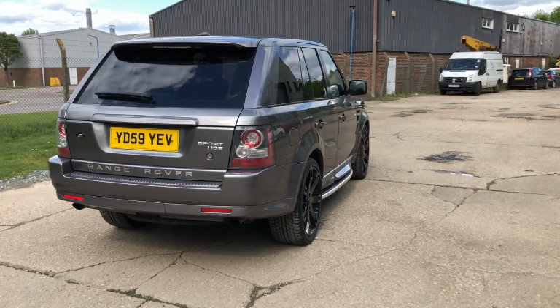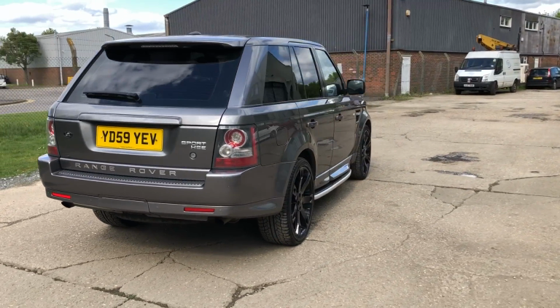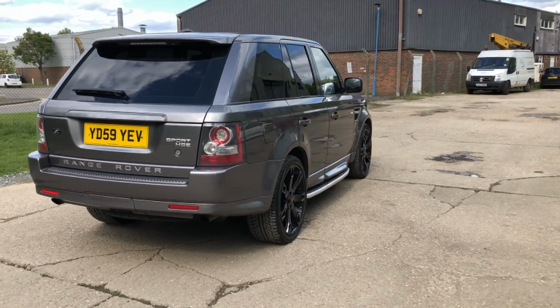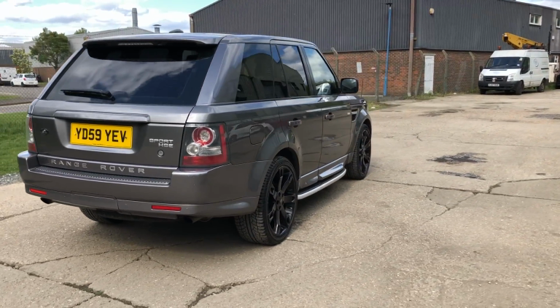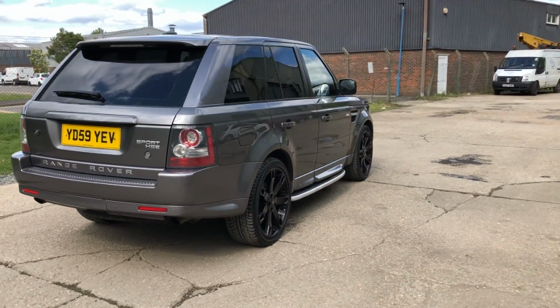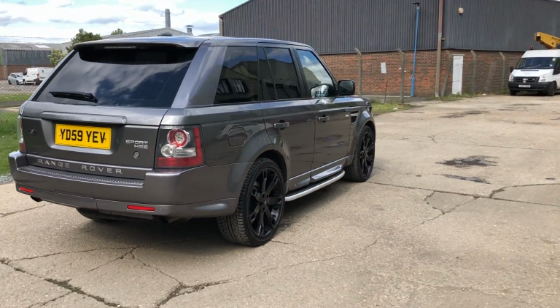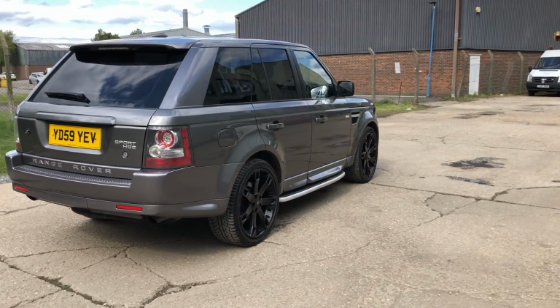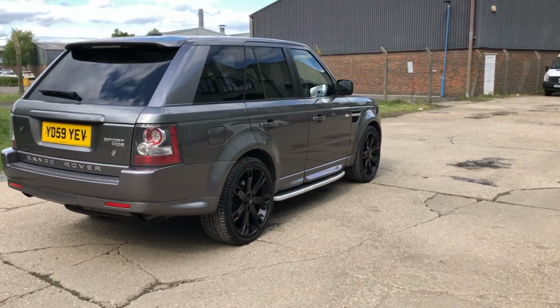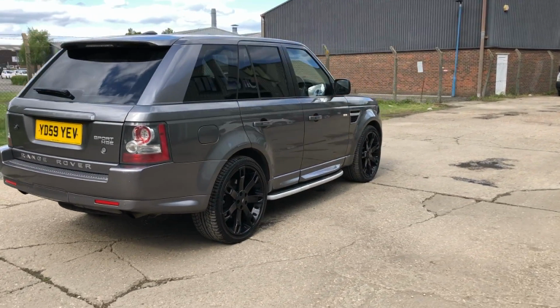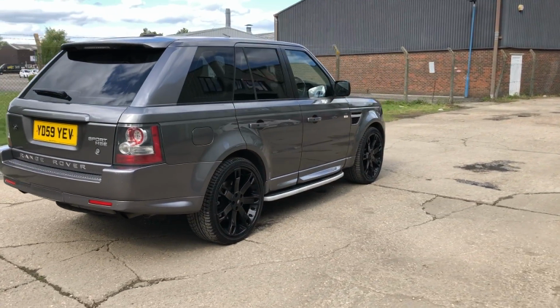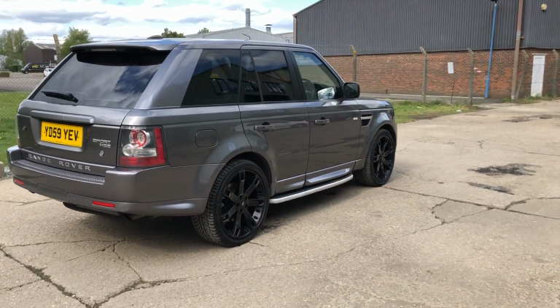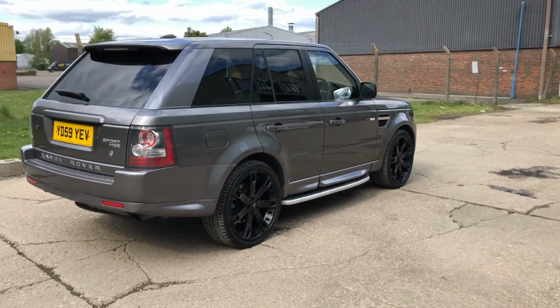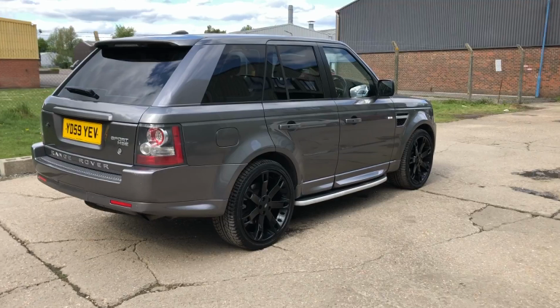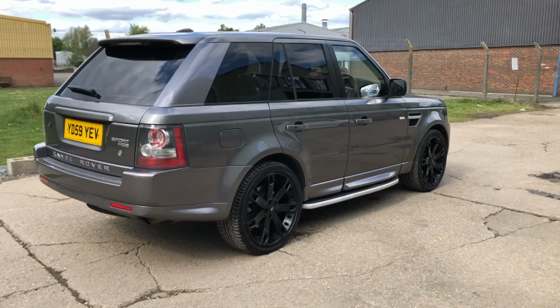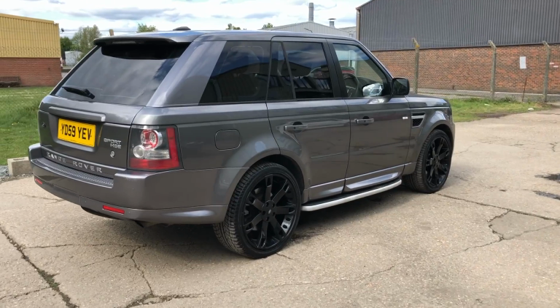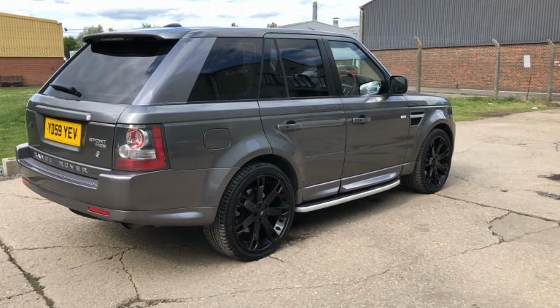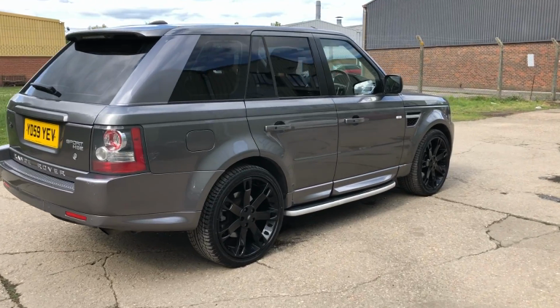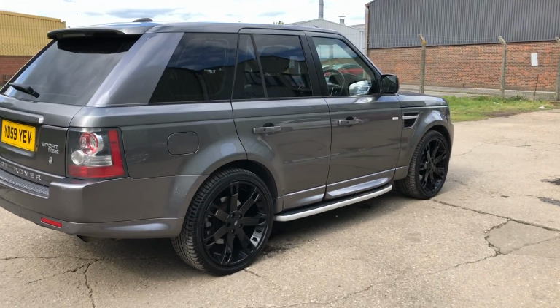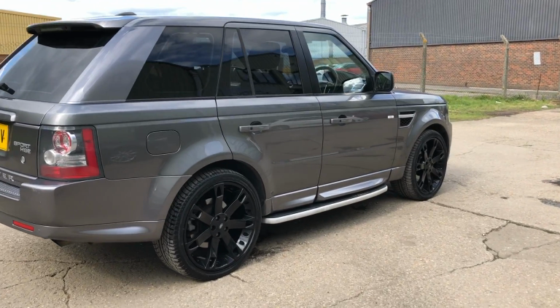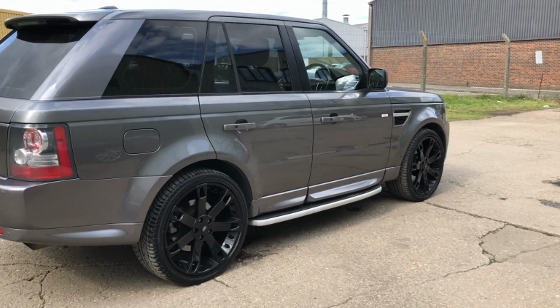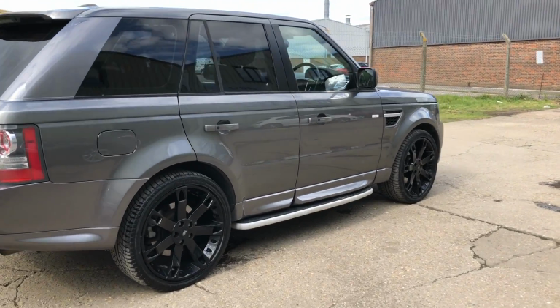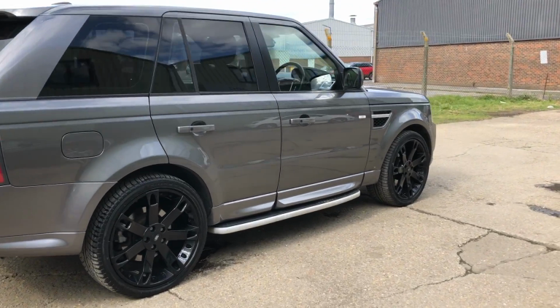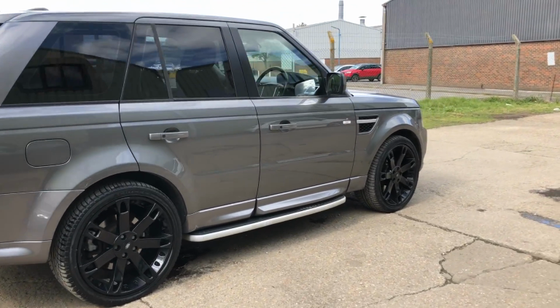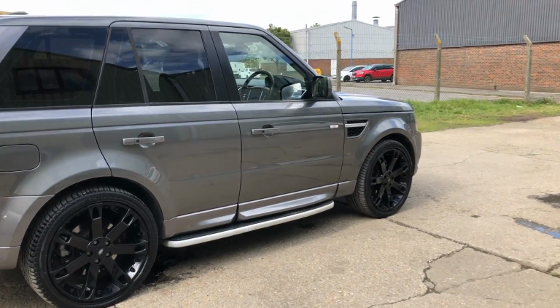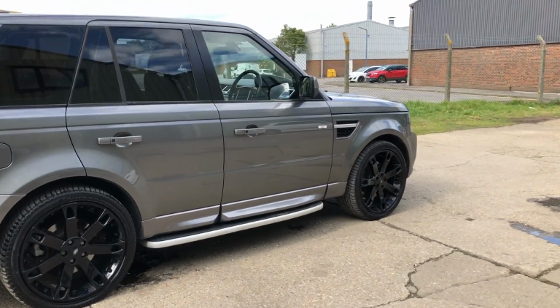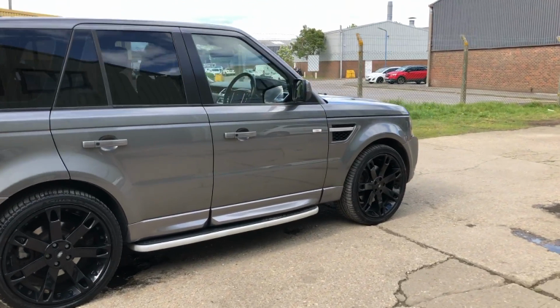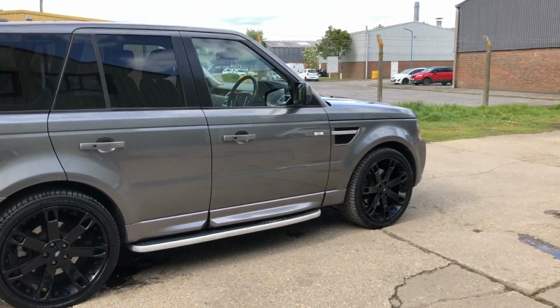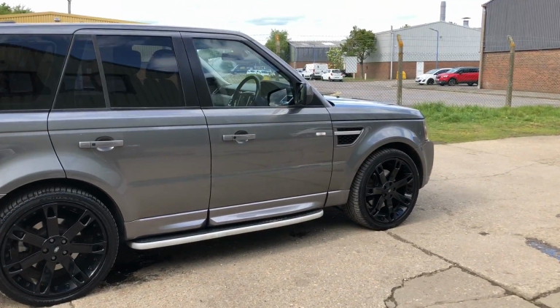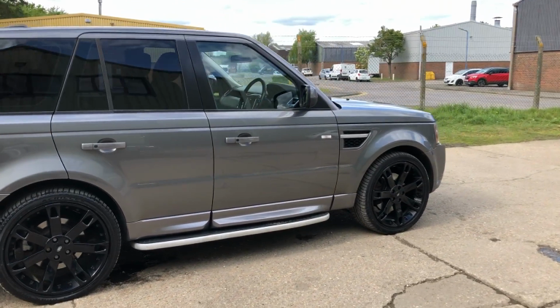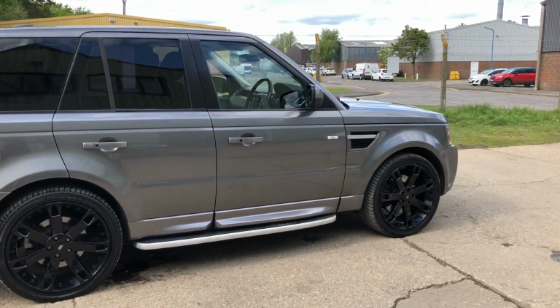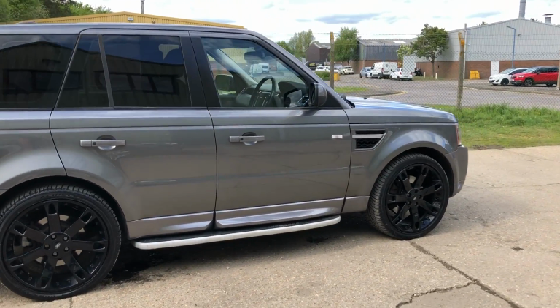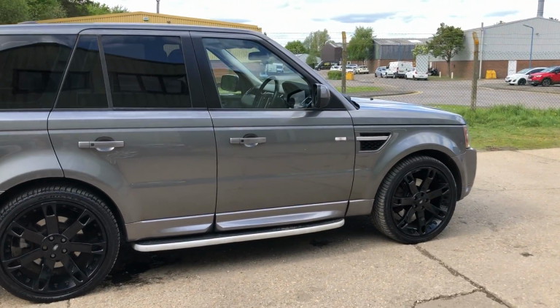The downside with this vehicle unfortunately is that the service history was lost in an office move and I don't think we're going to get it back.